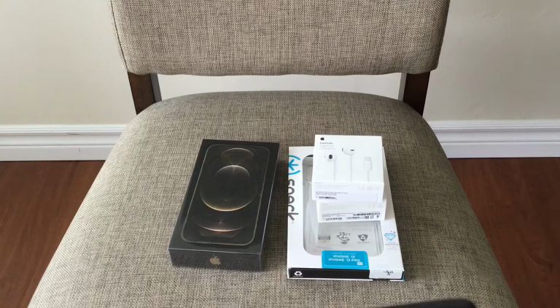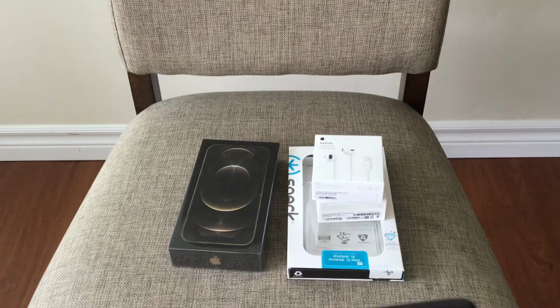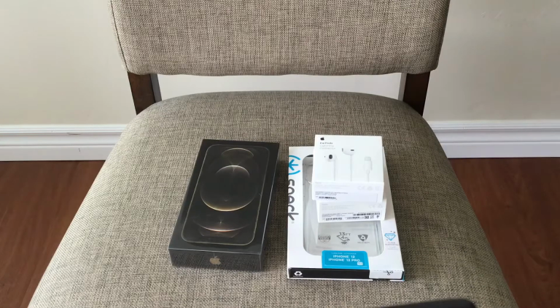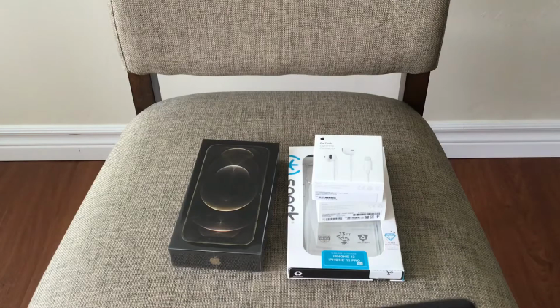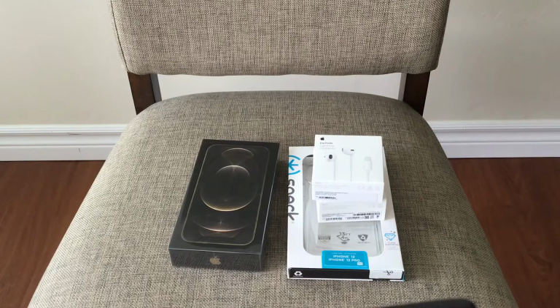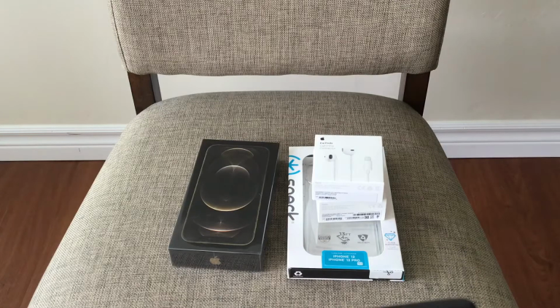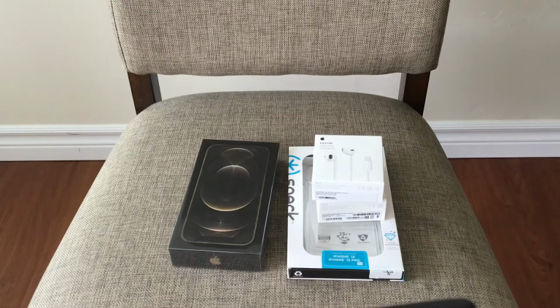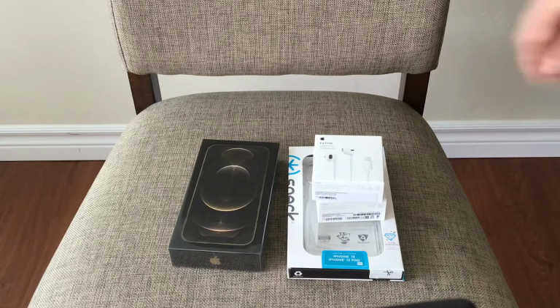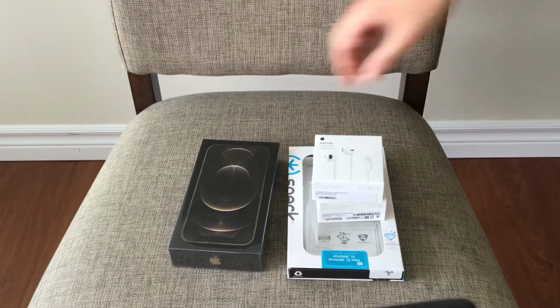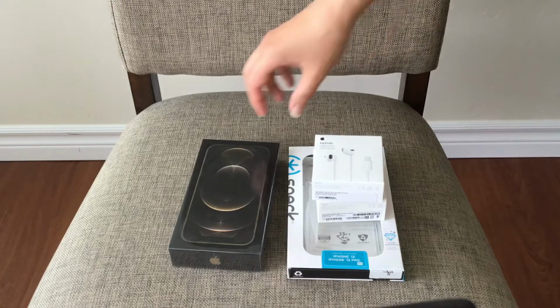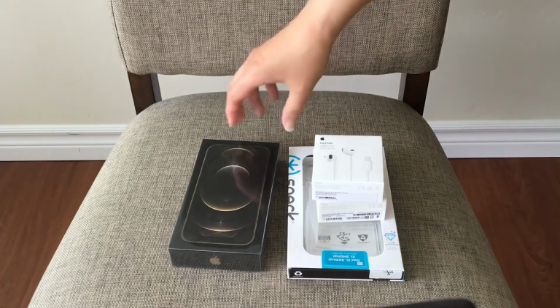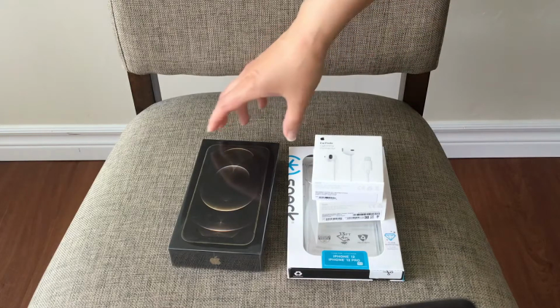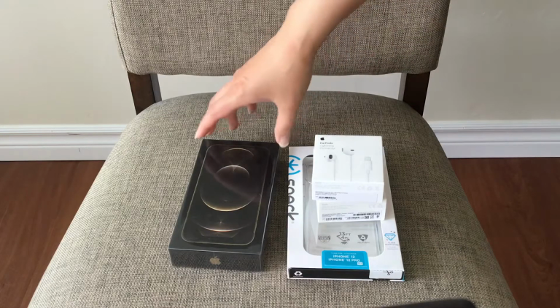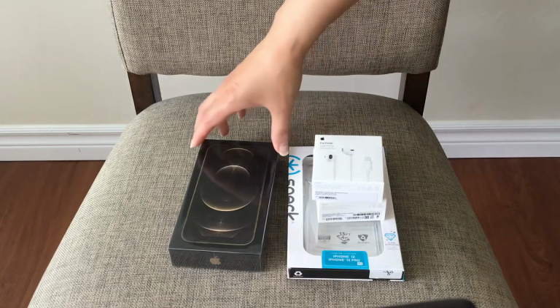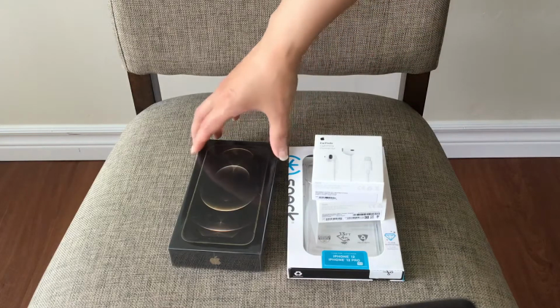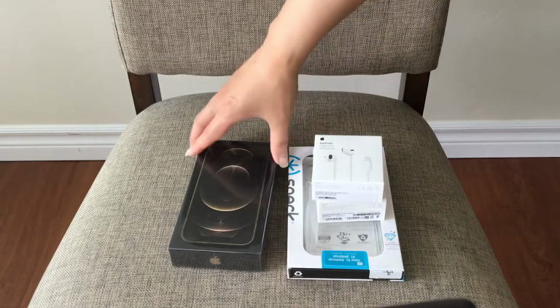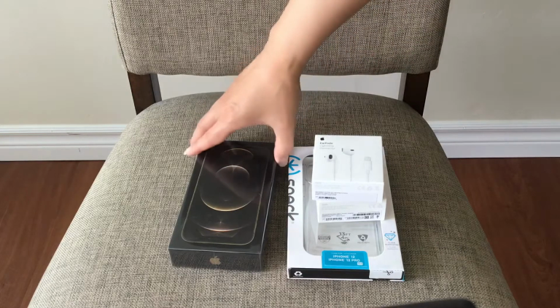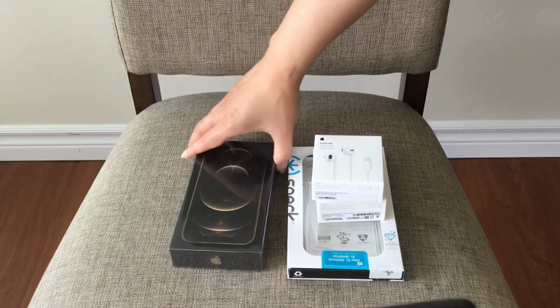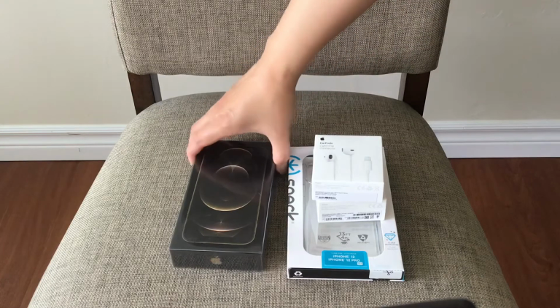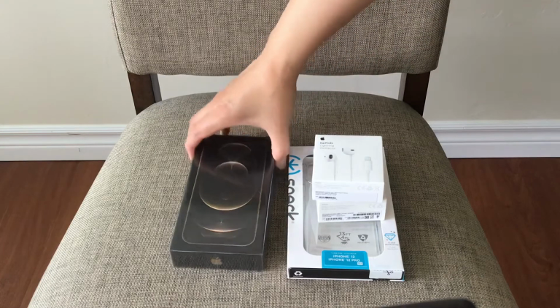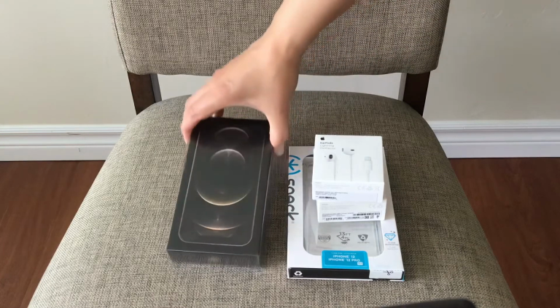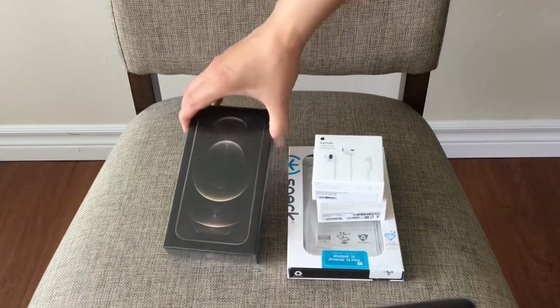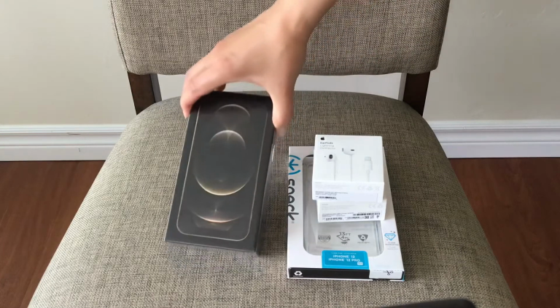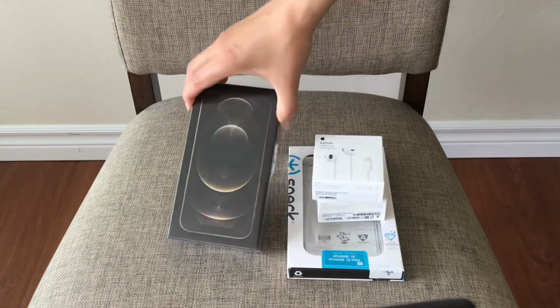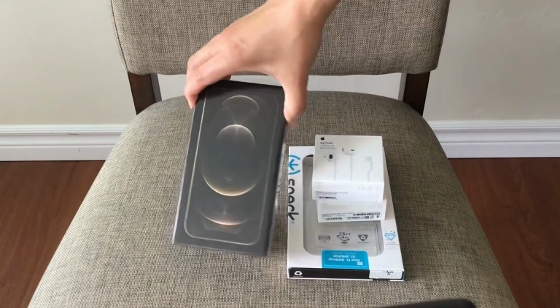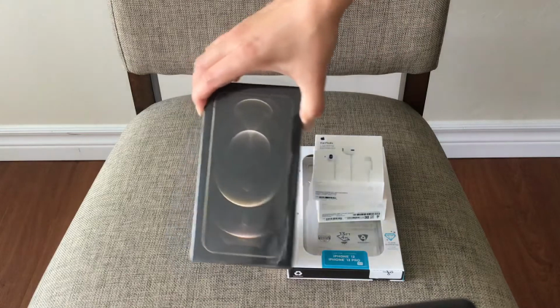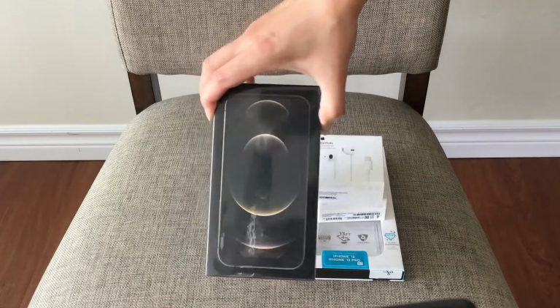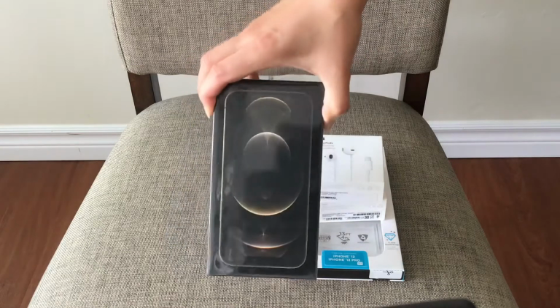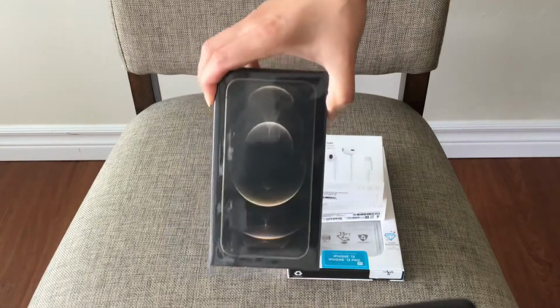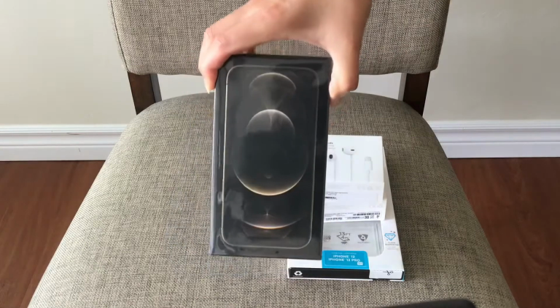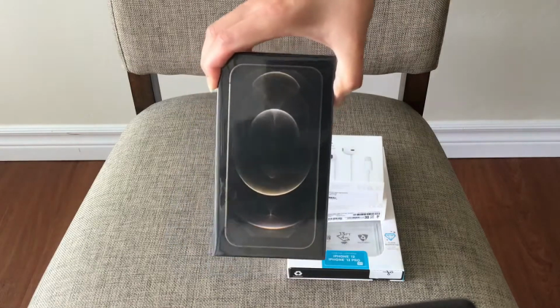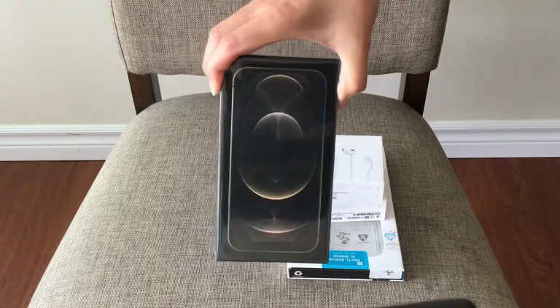Hi everyone! Today I will be unpacking my iPhone 12 Pro.